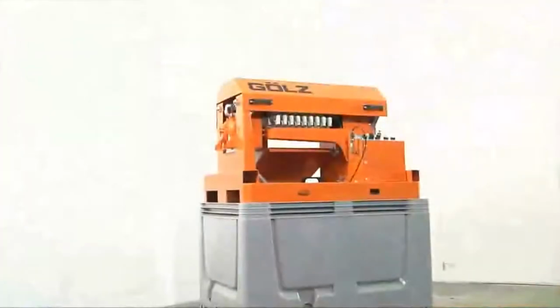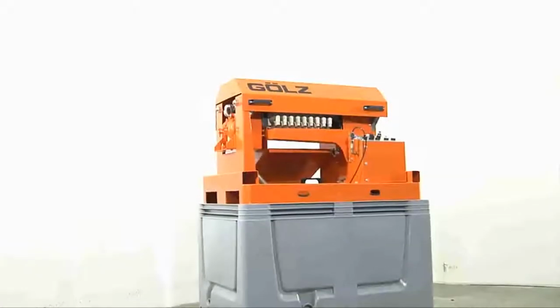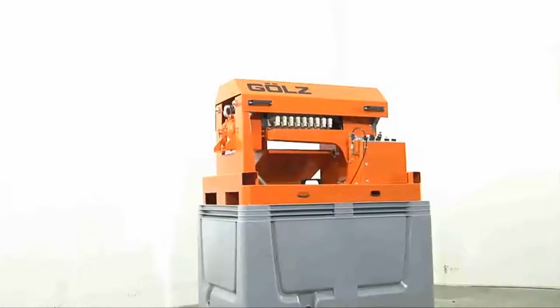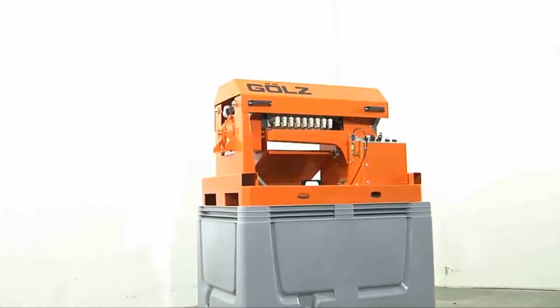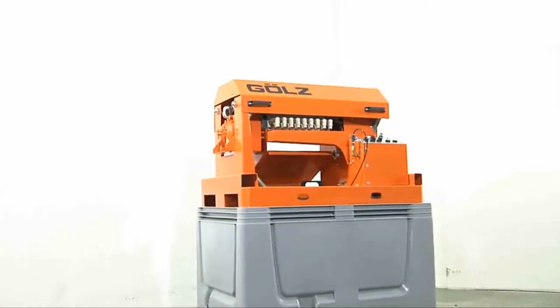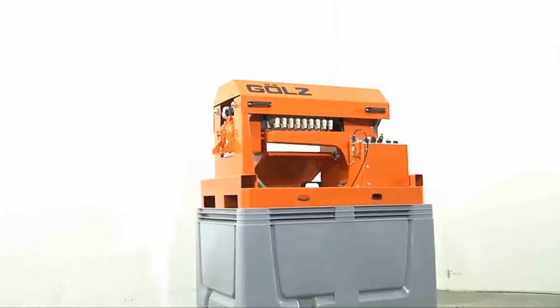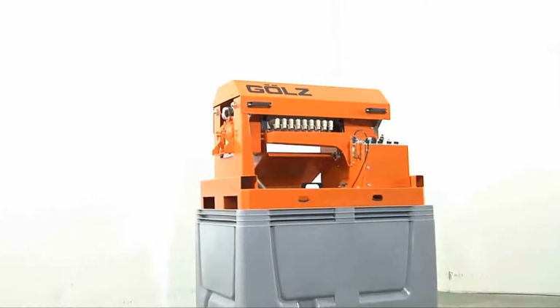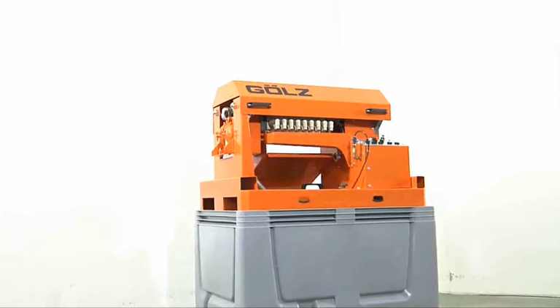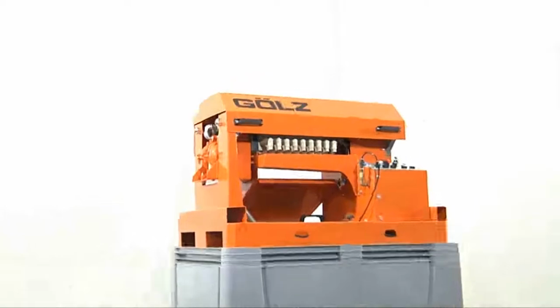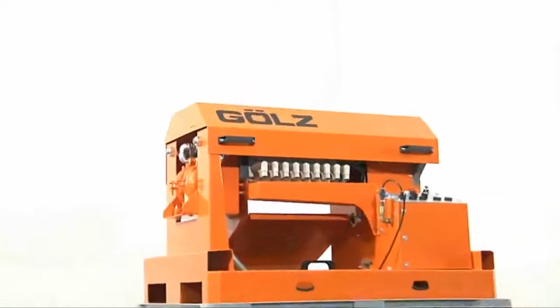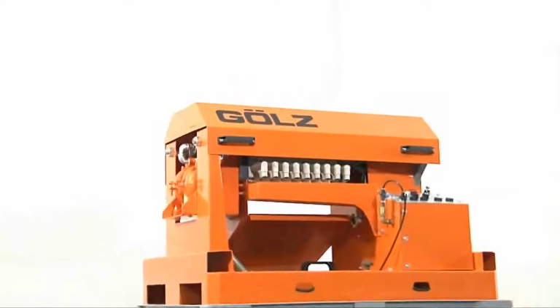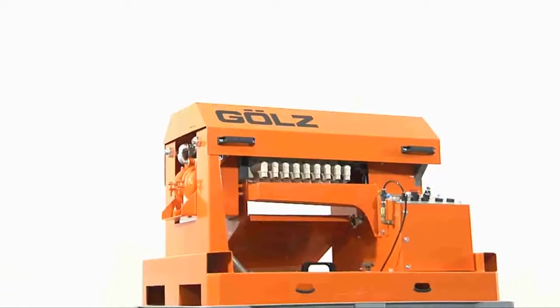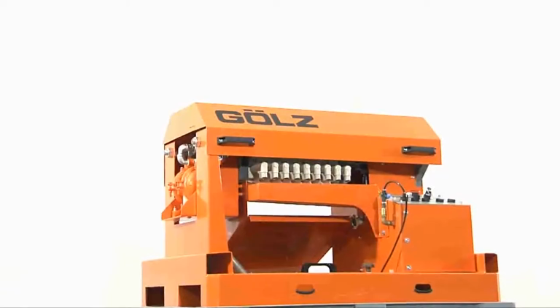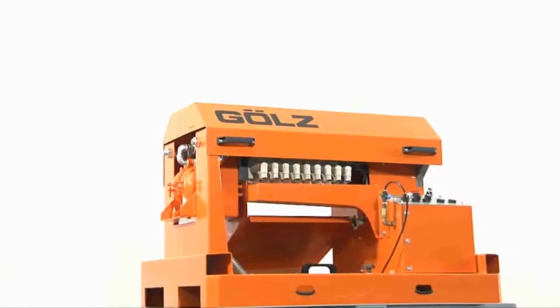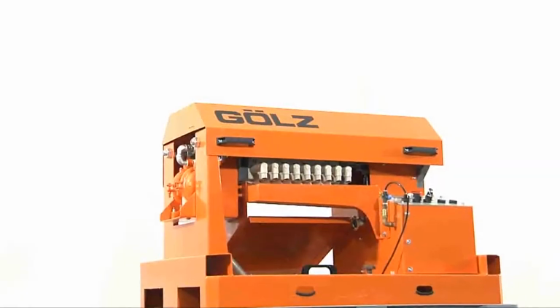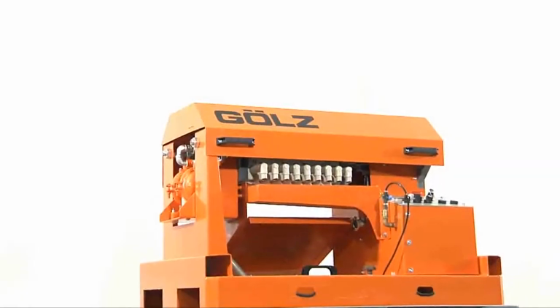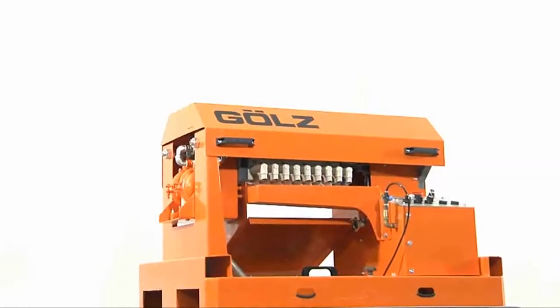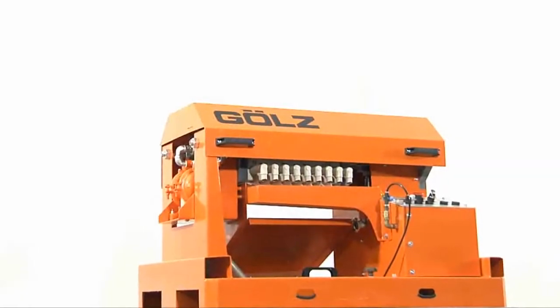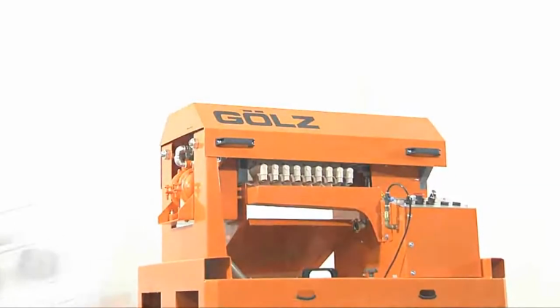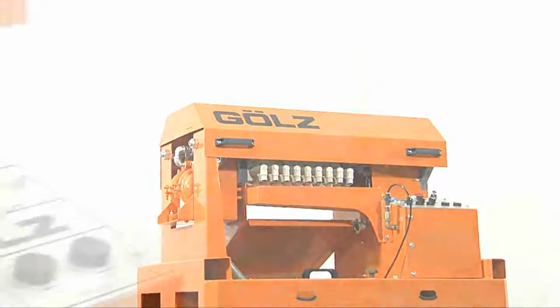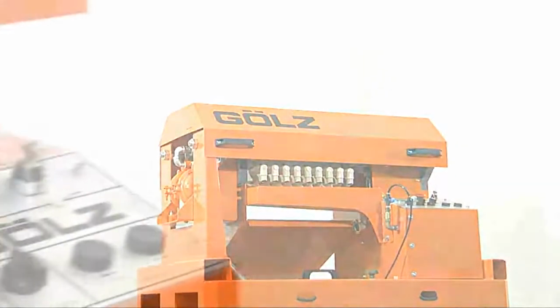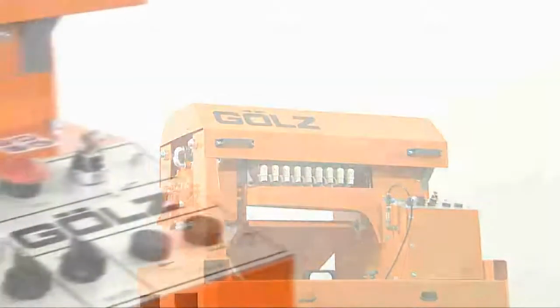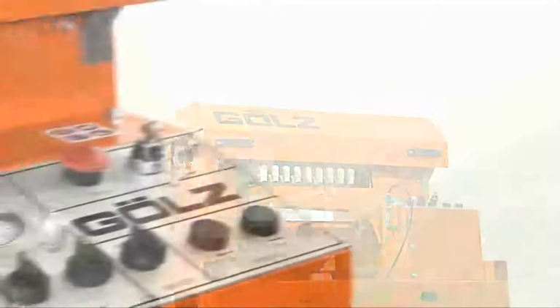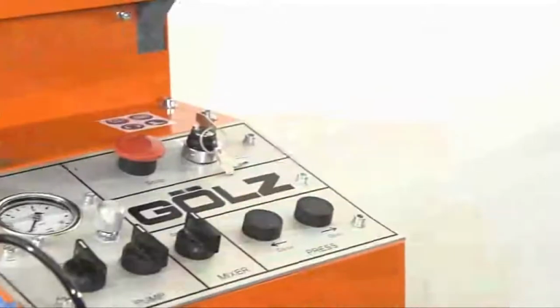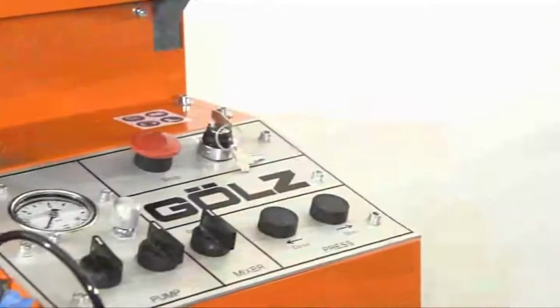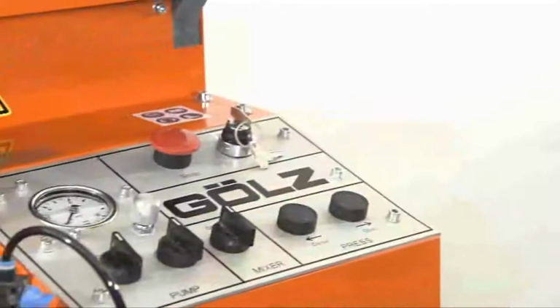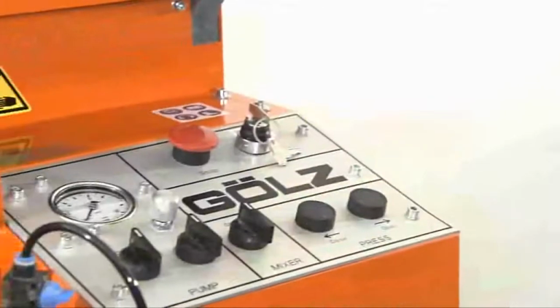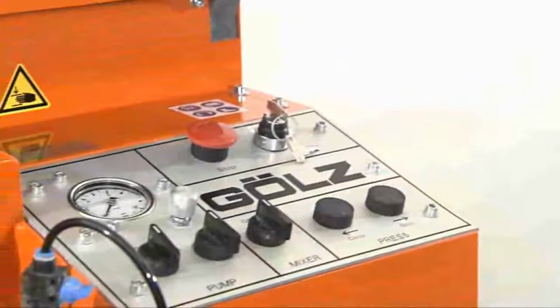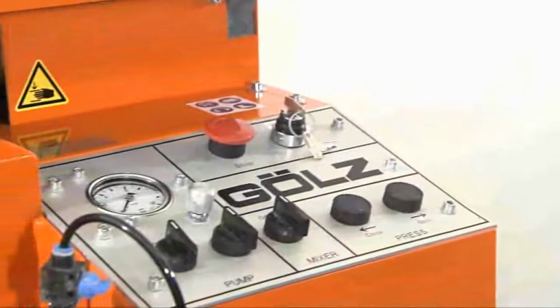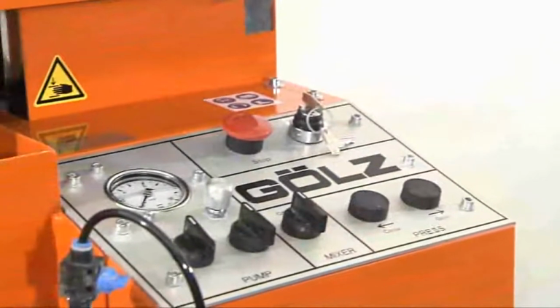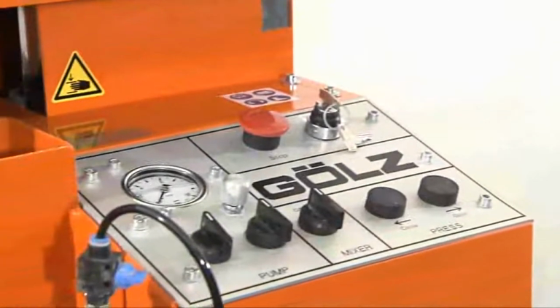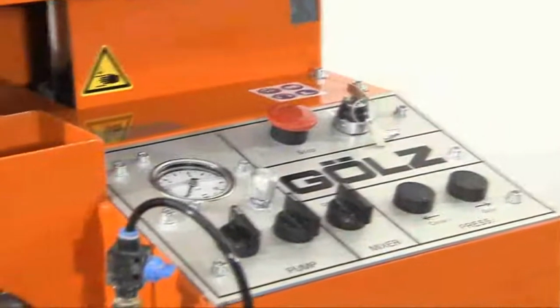The SlurryFox from GOLS. Innovative, compact, environmentally responsible, unique.